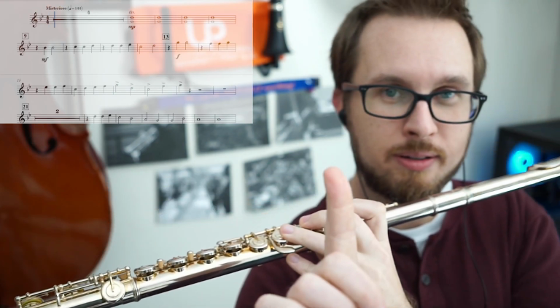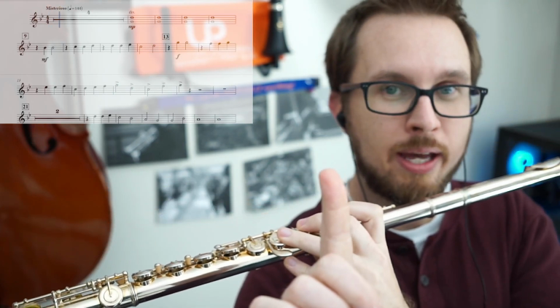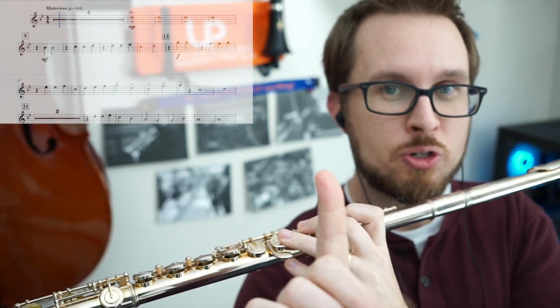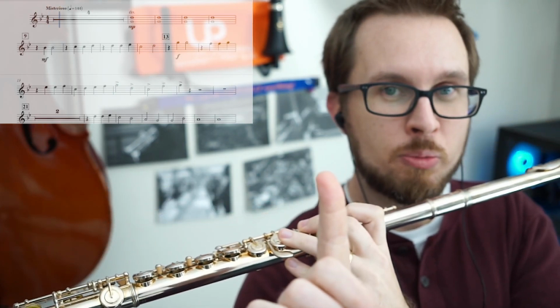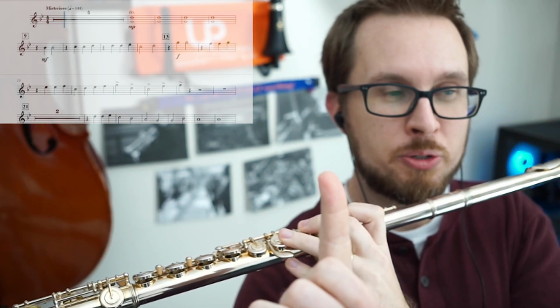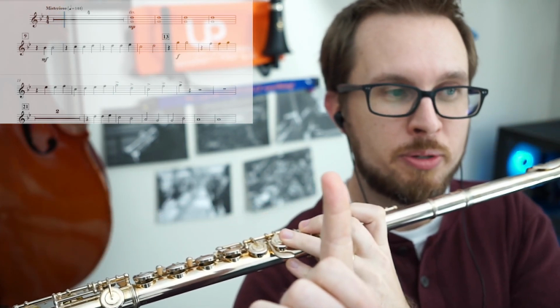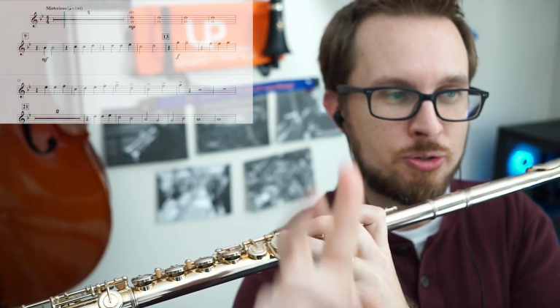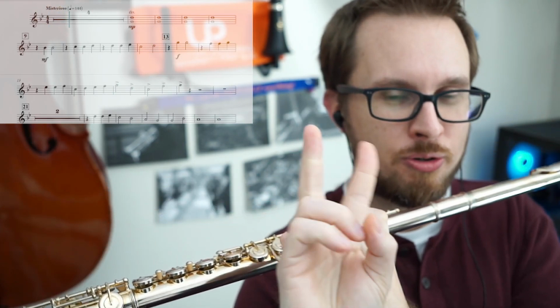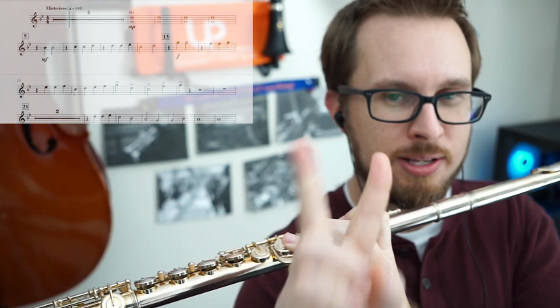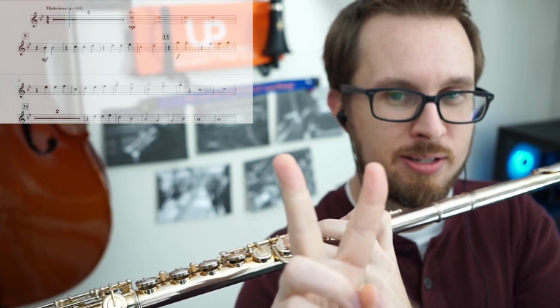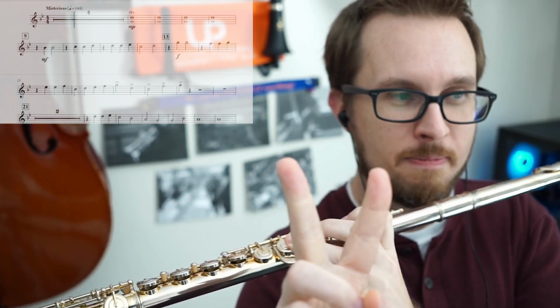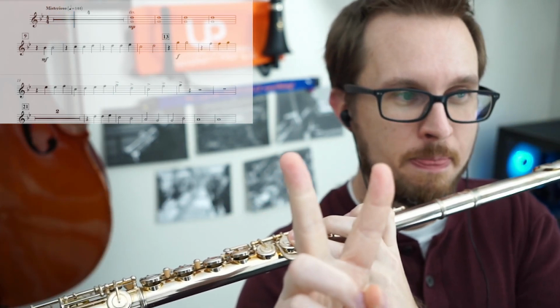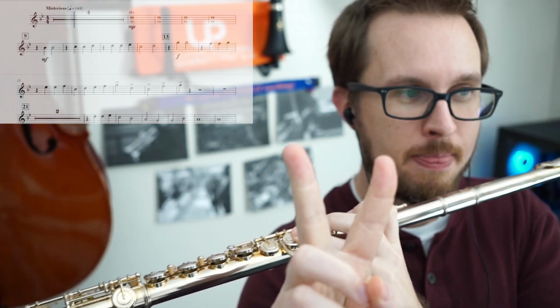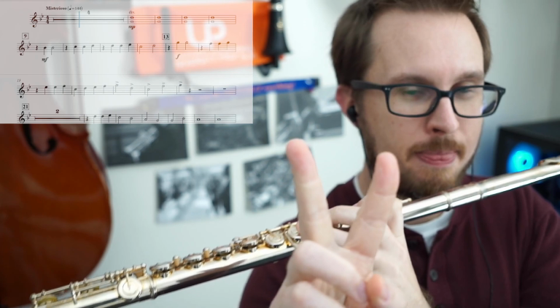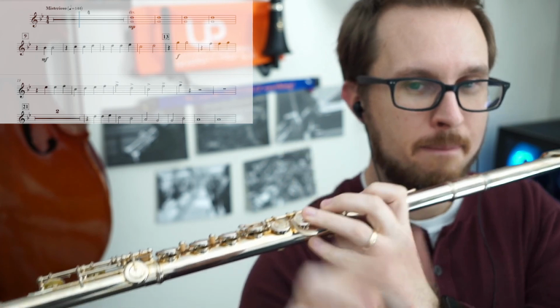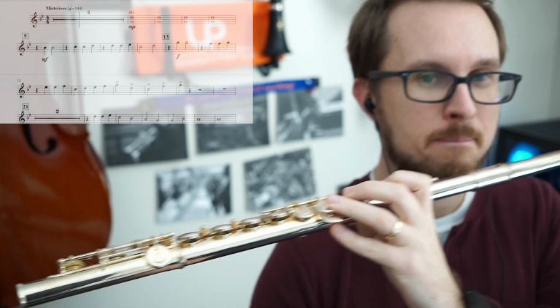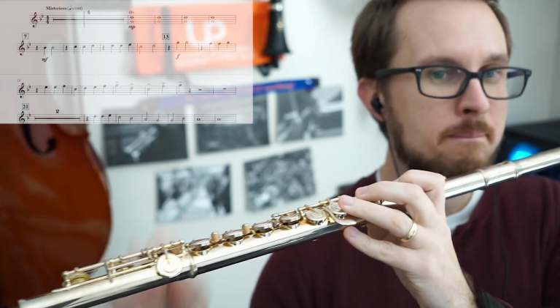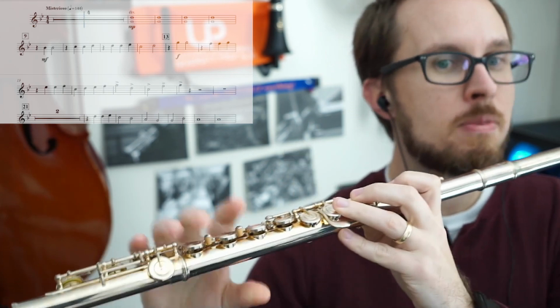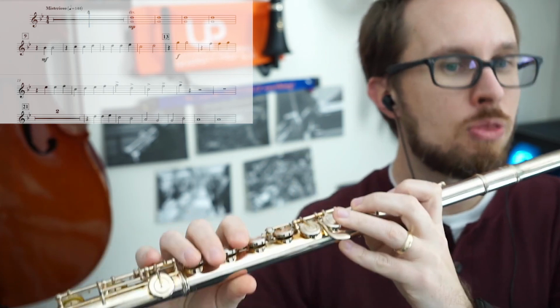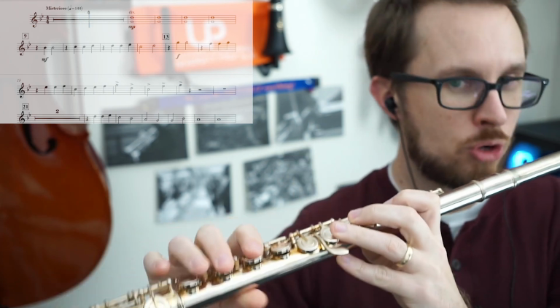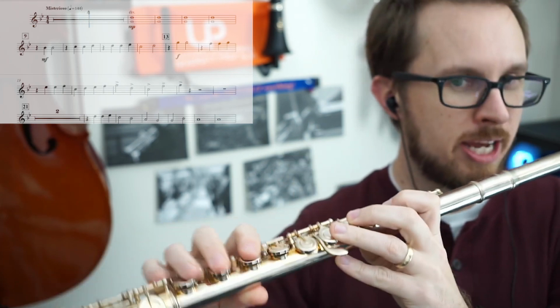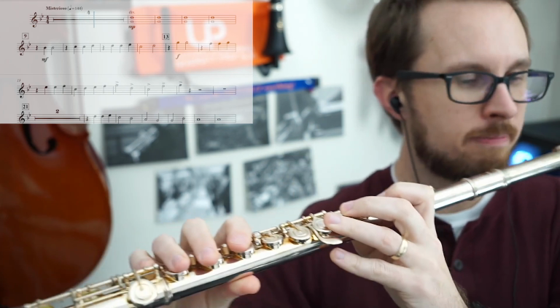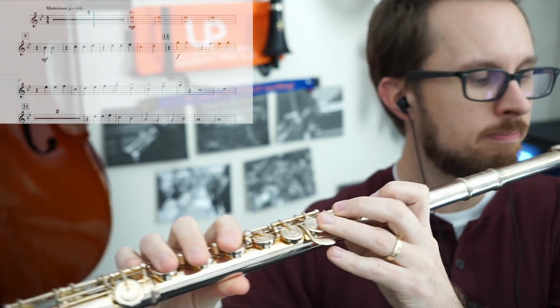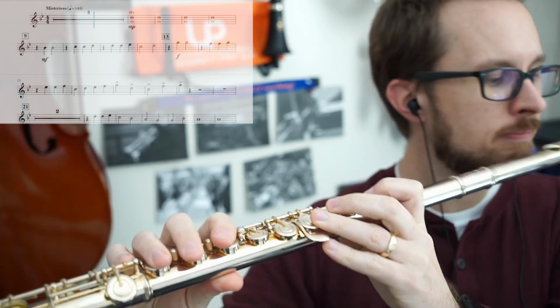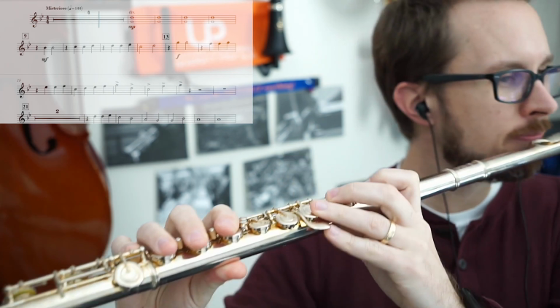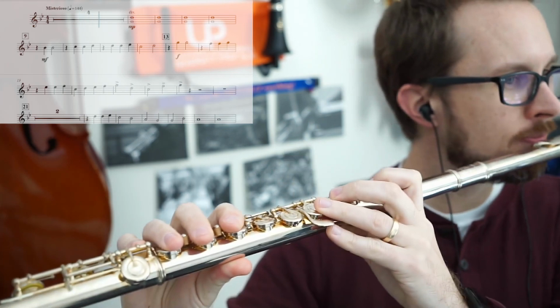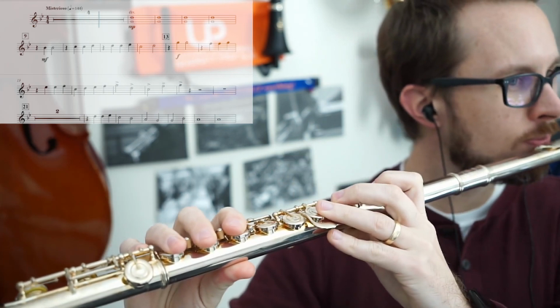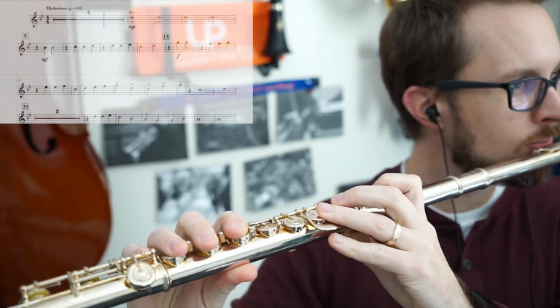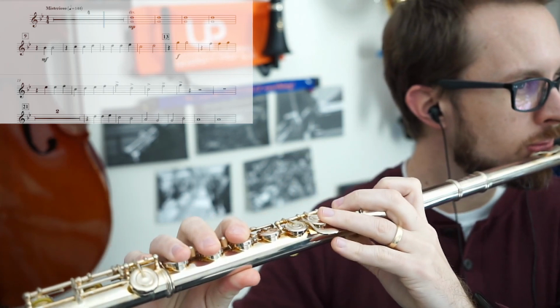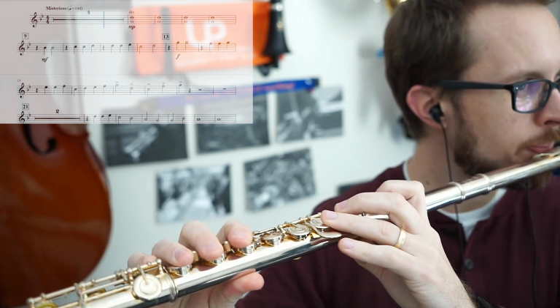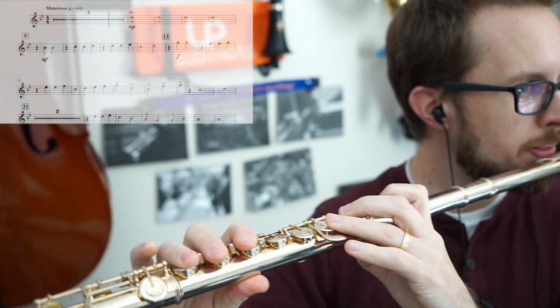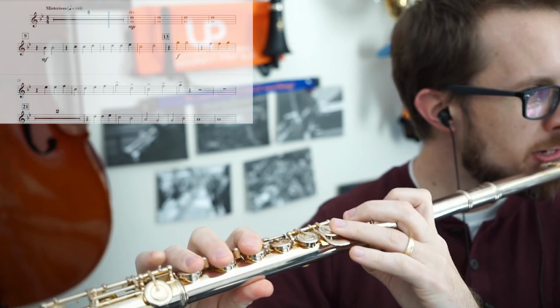Count your multi-measure rests. Big breath.